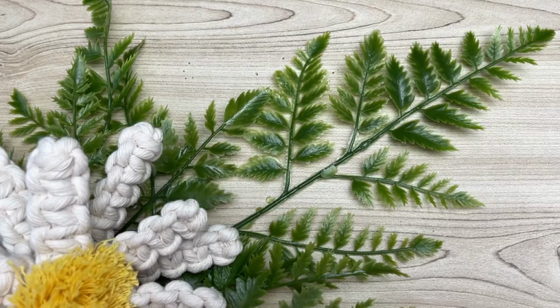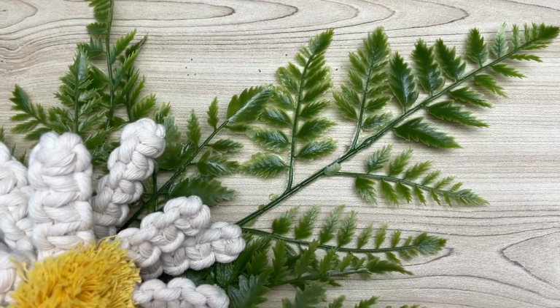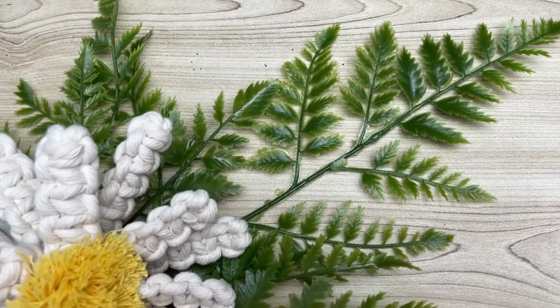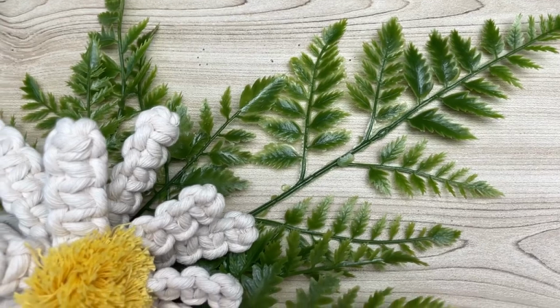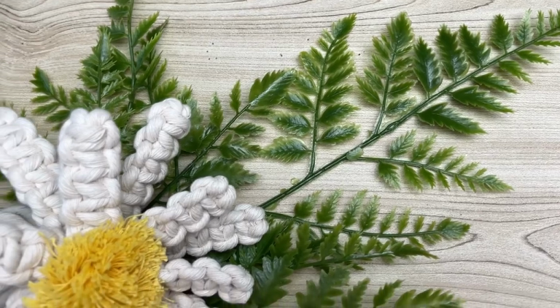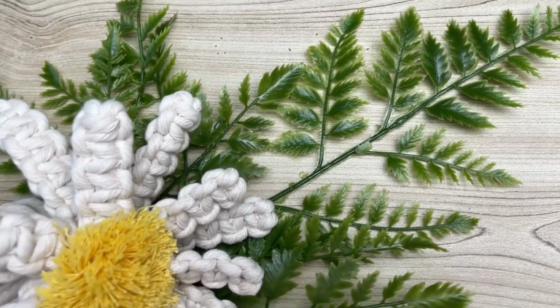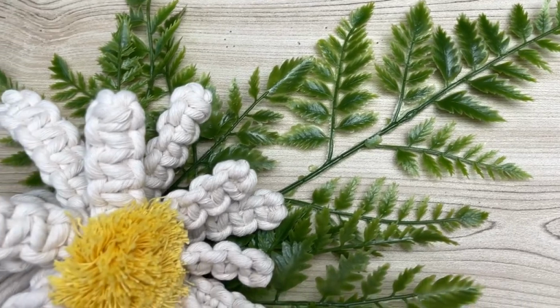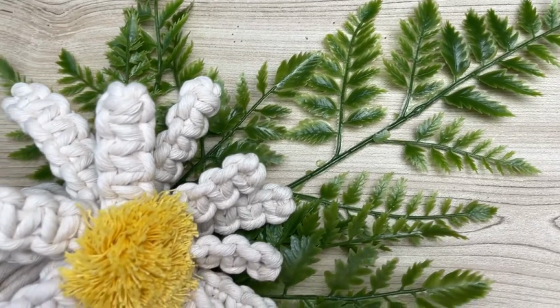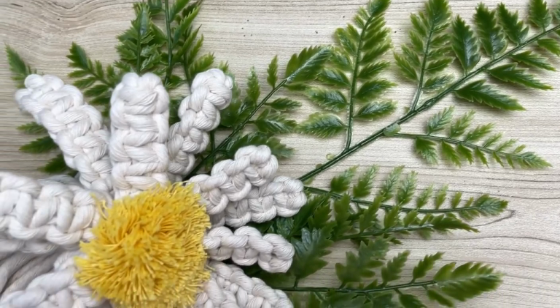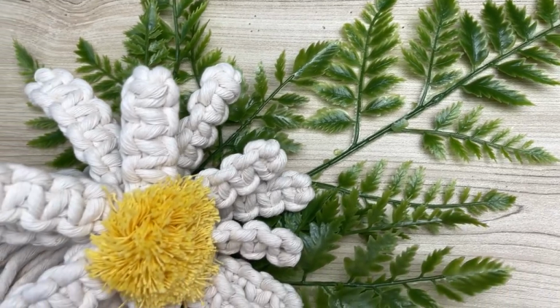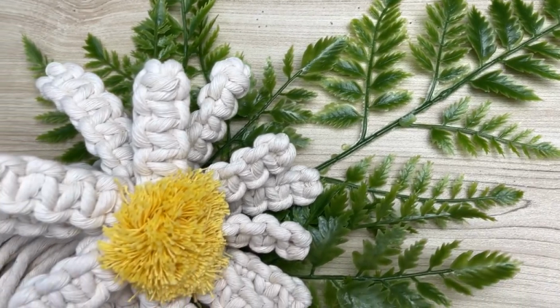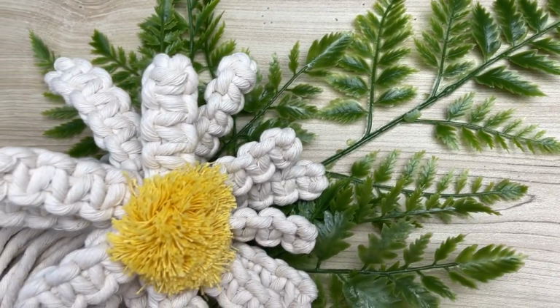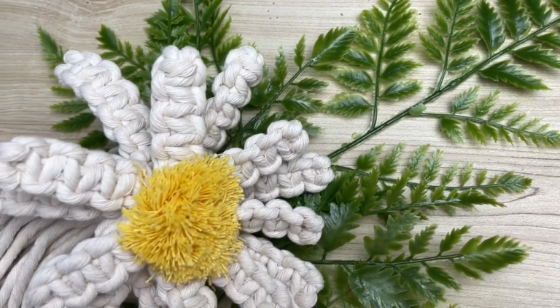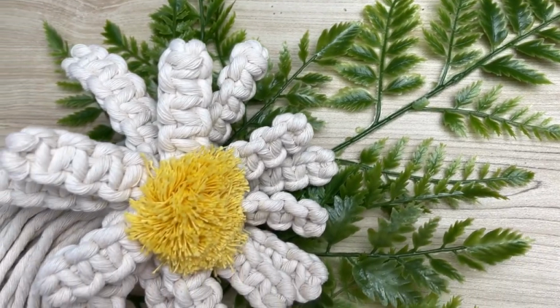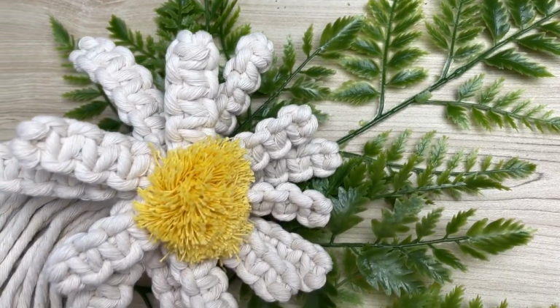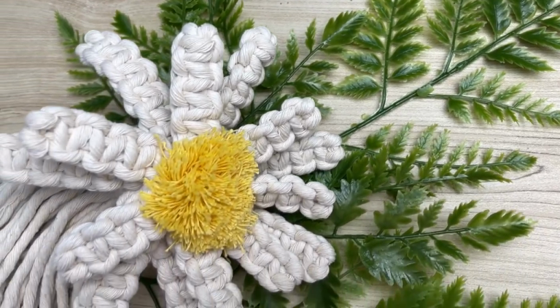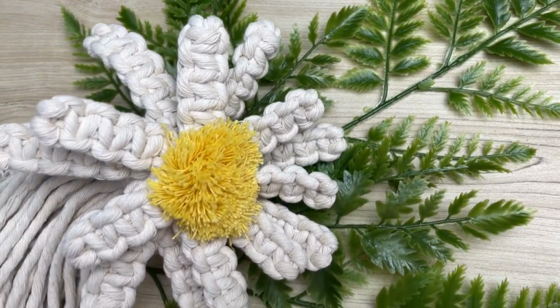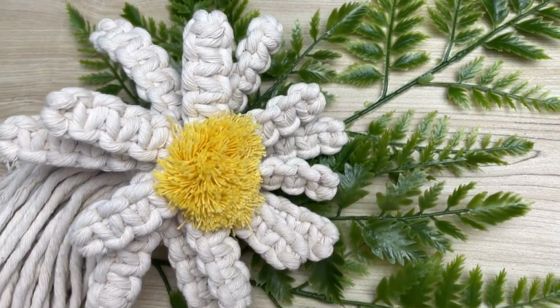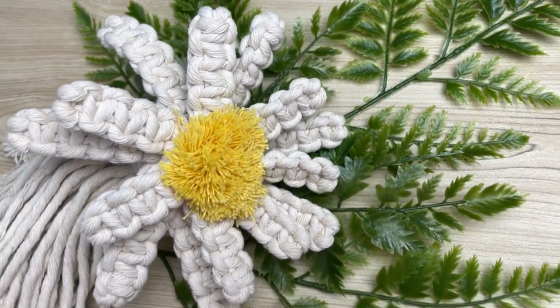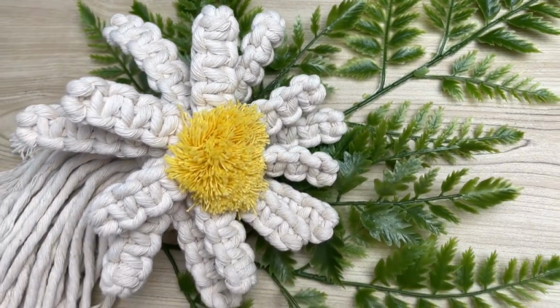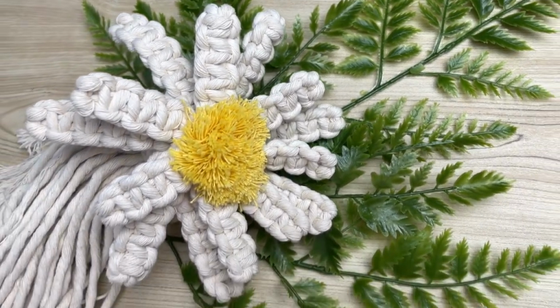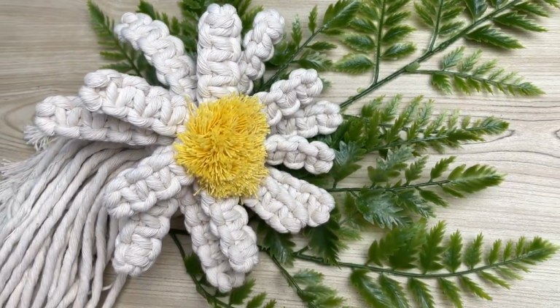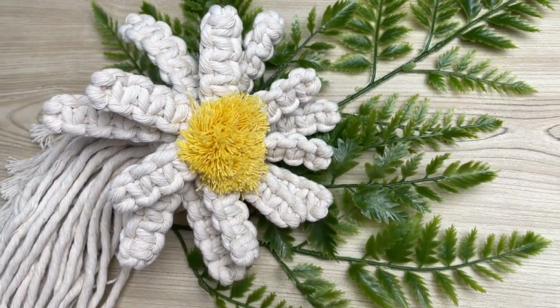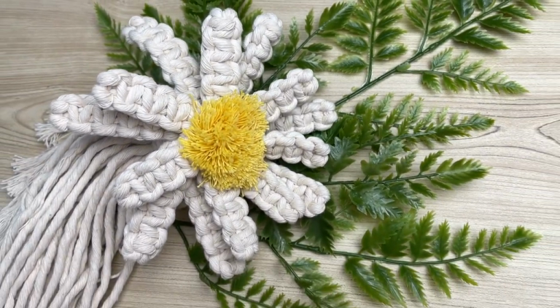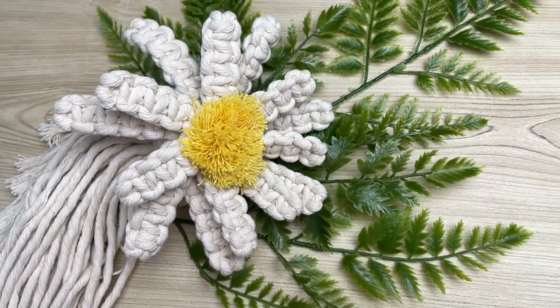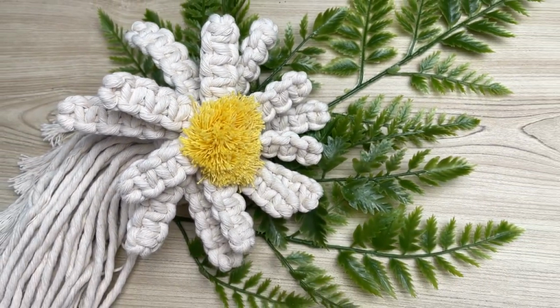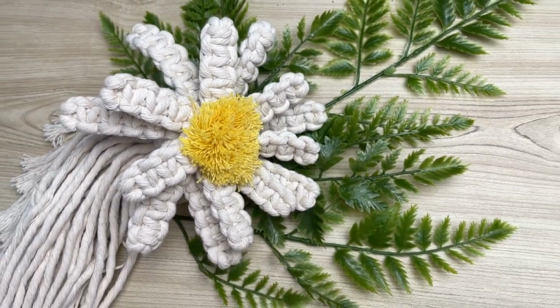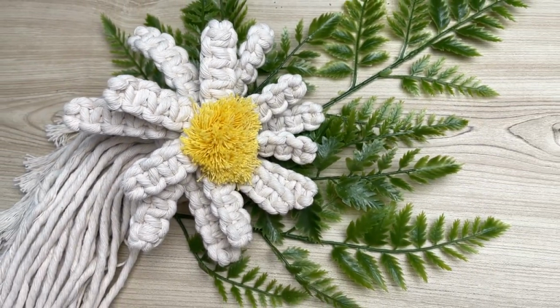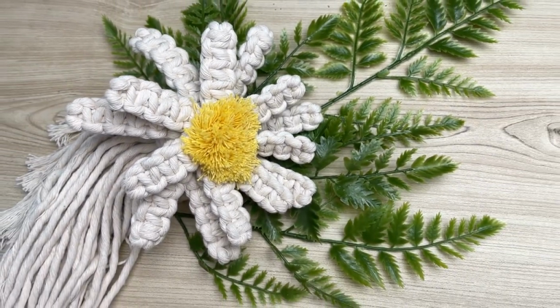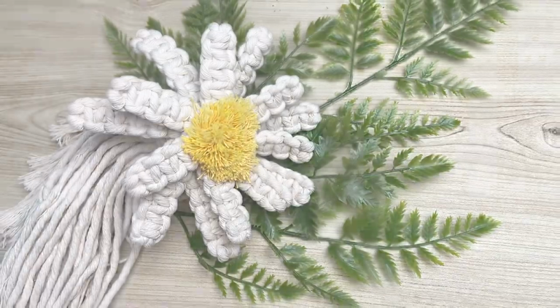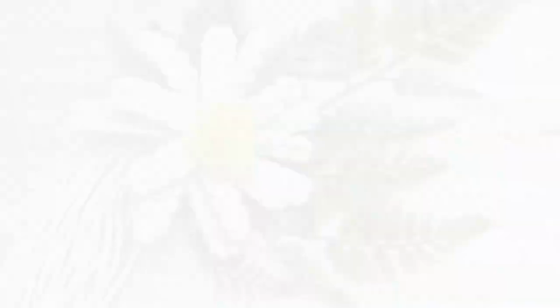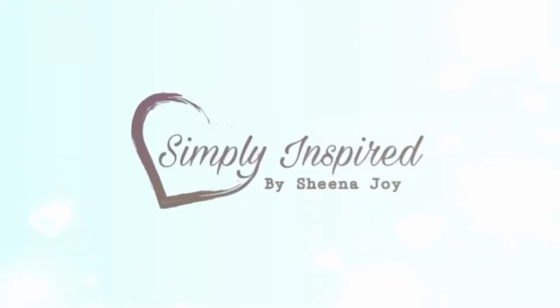Welcome back to my flower series. Today I'm going to teach you how to make this macrame daisy. Stay tuned!